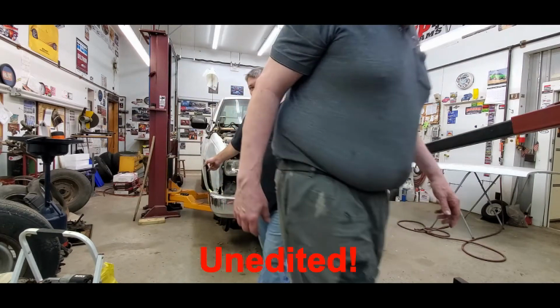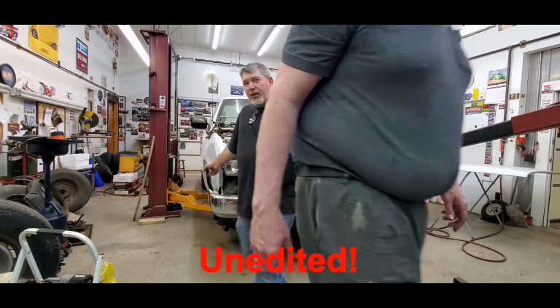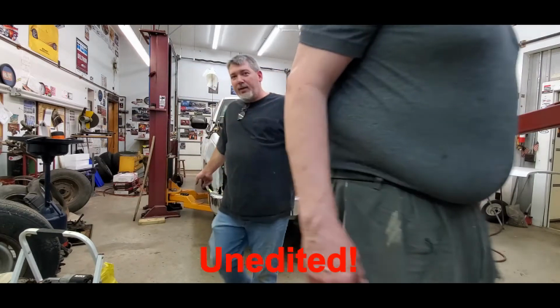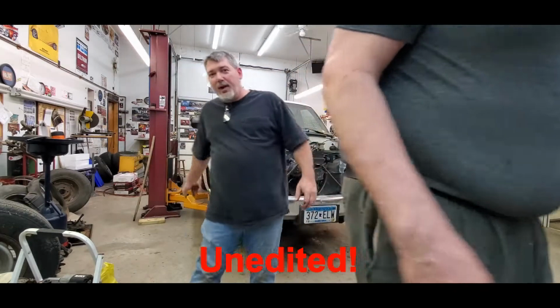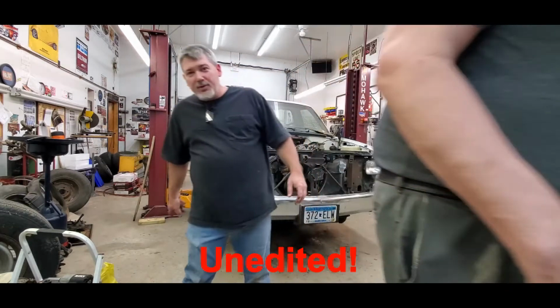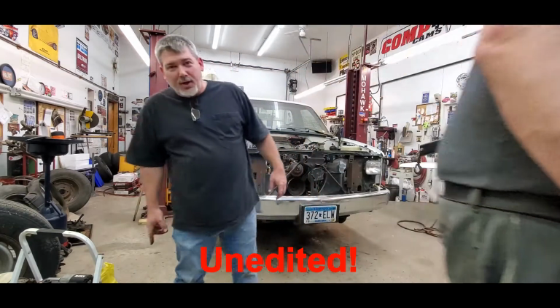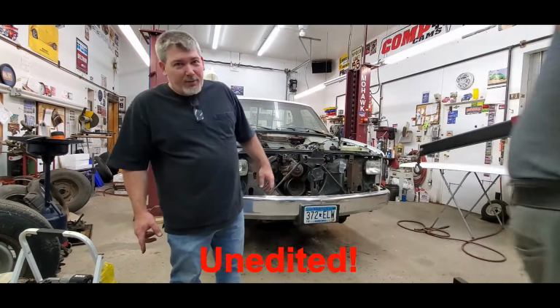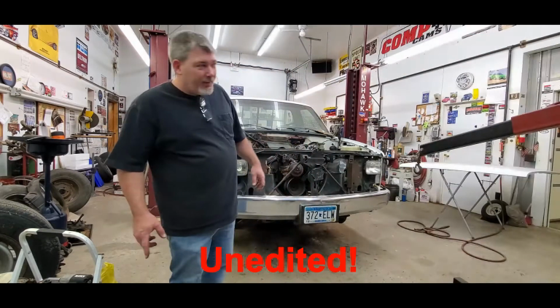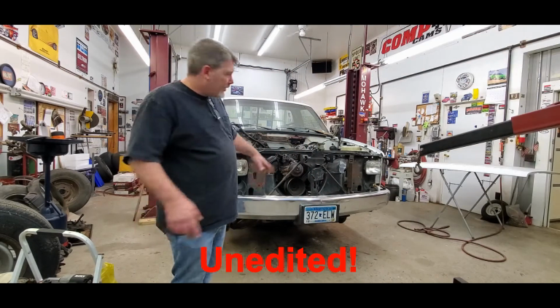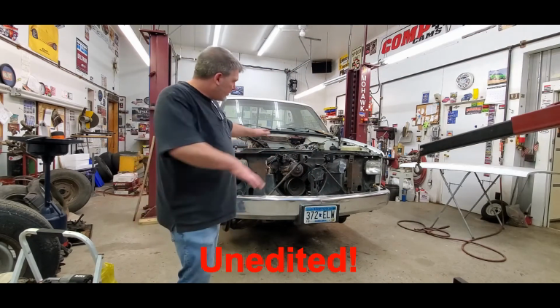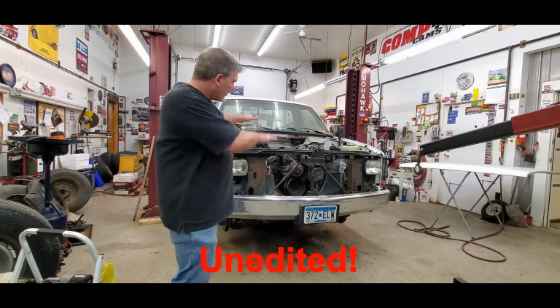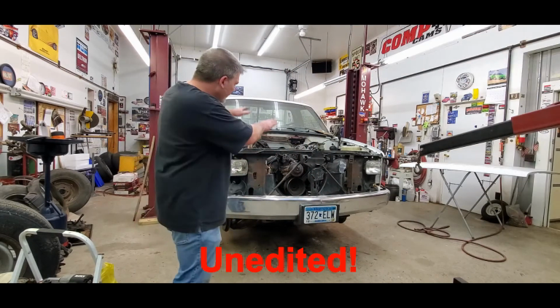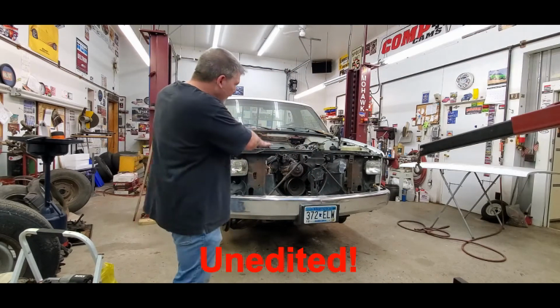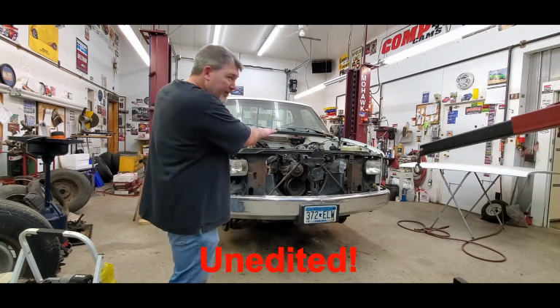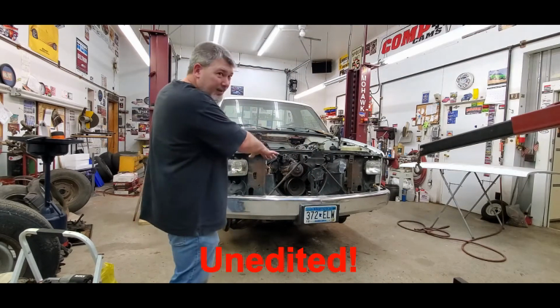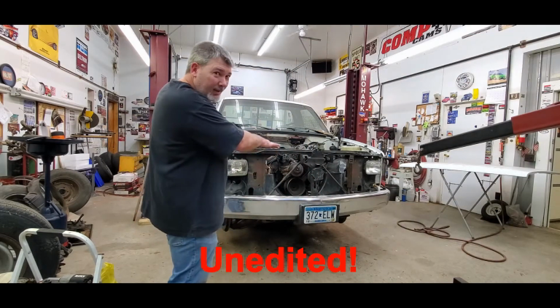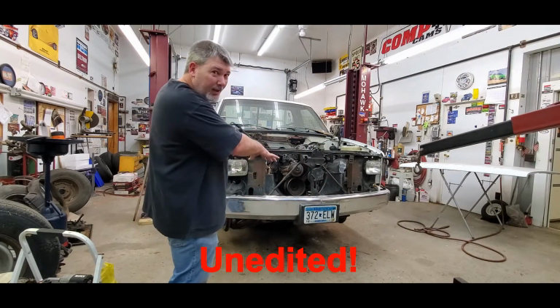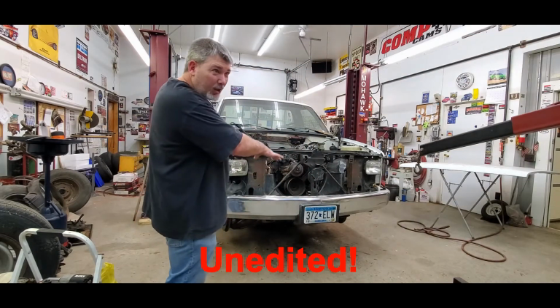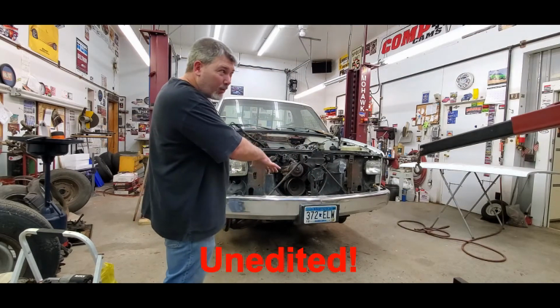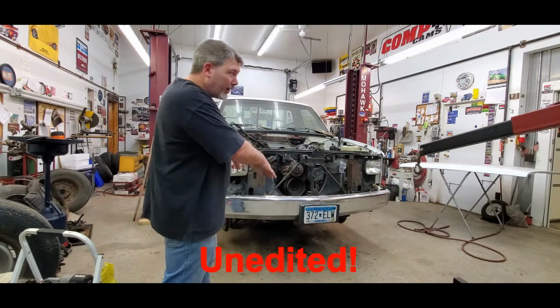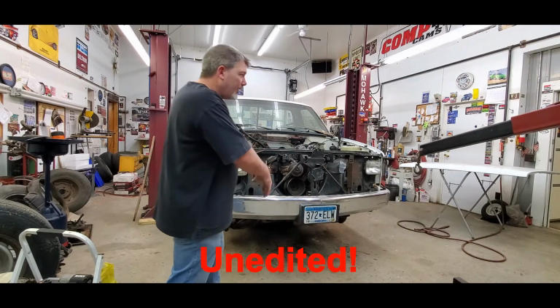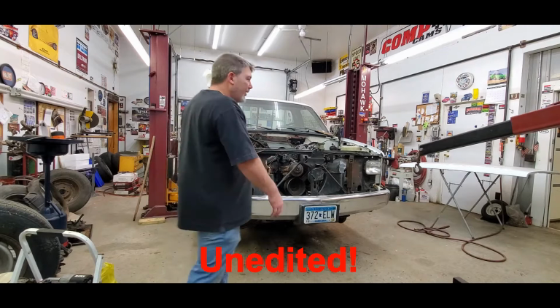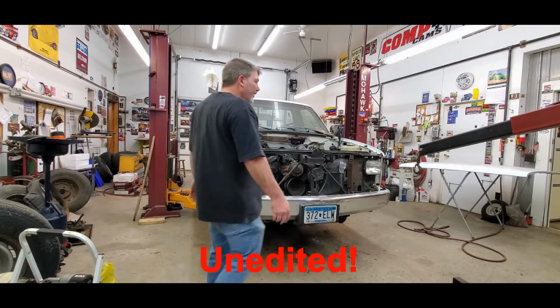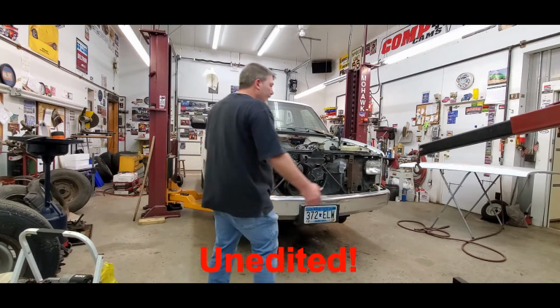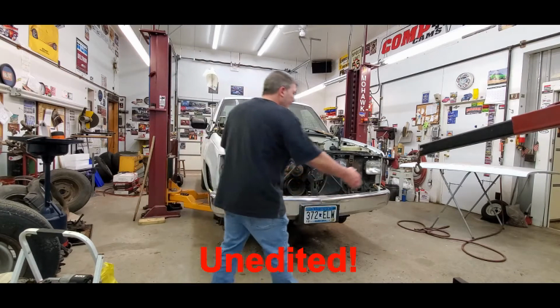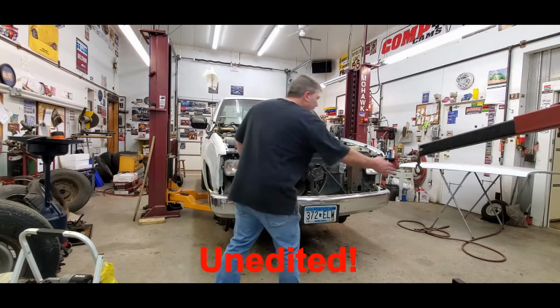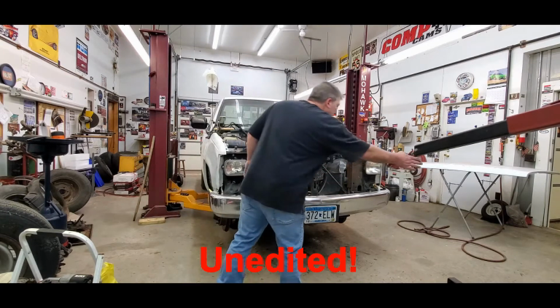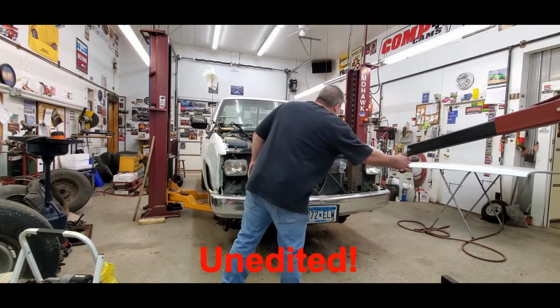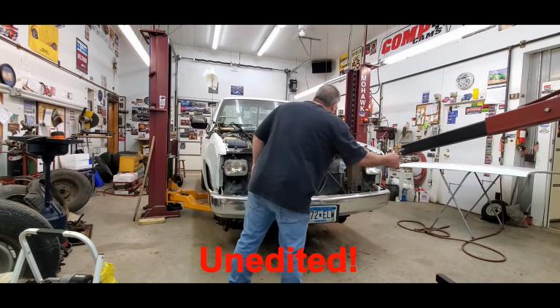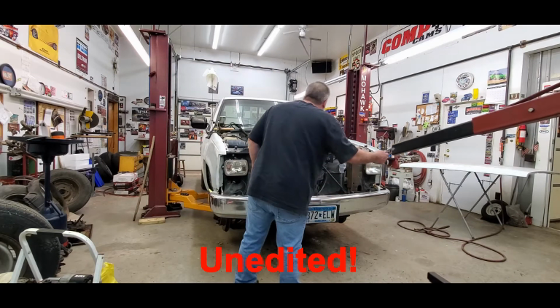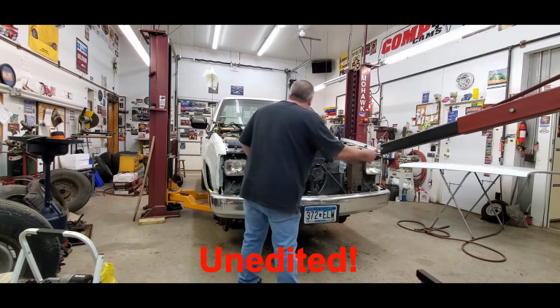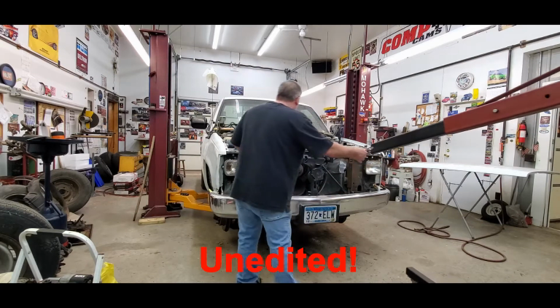We took the front tires off so the truck could sit a little lower. This is a lot of weight.